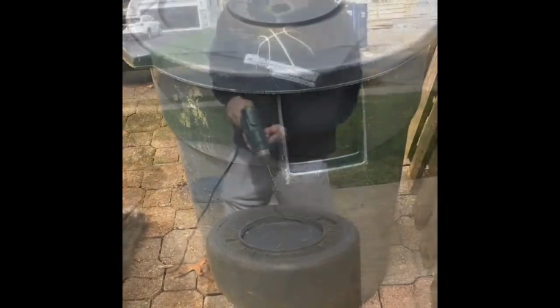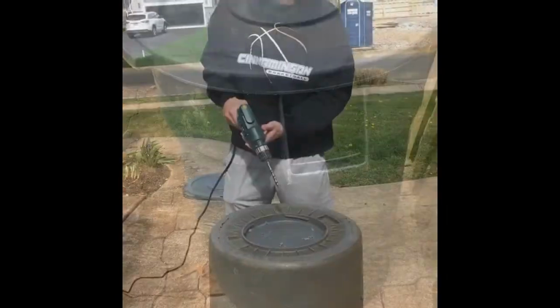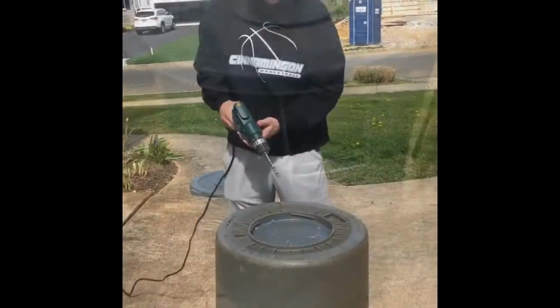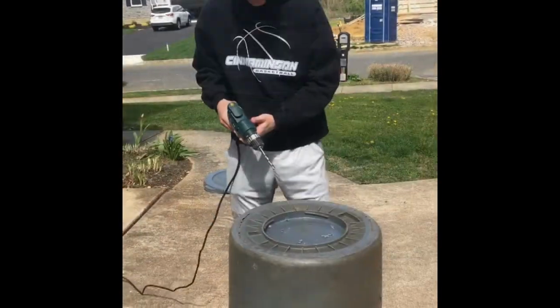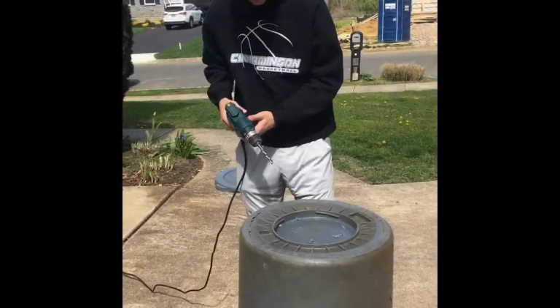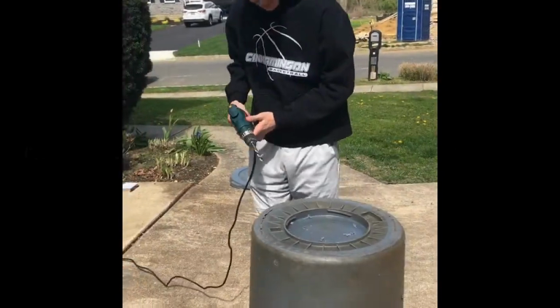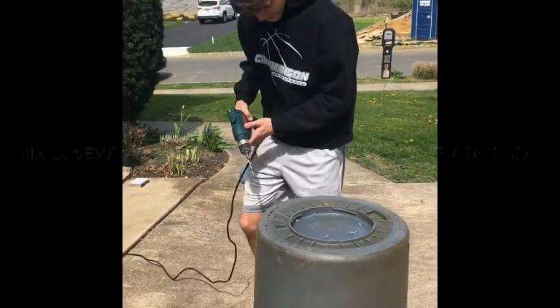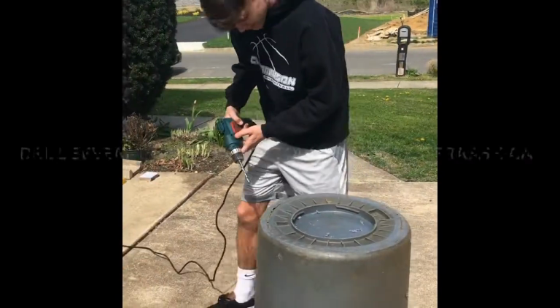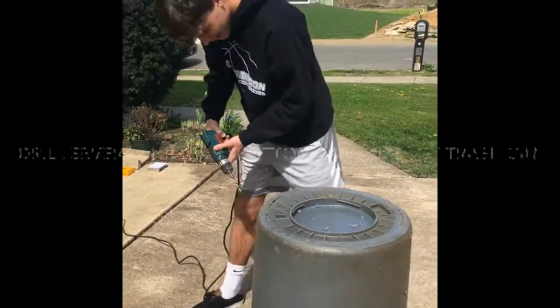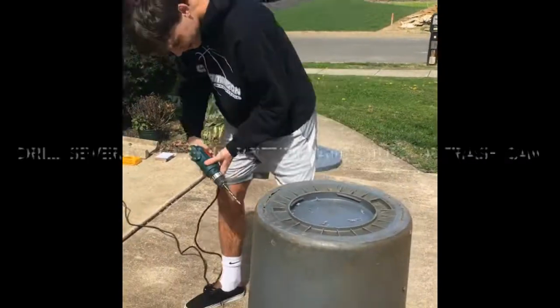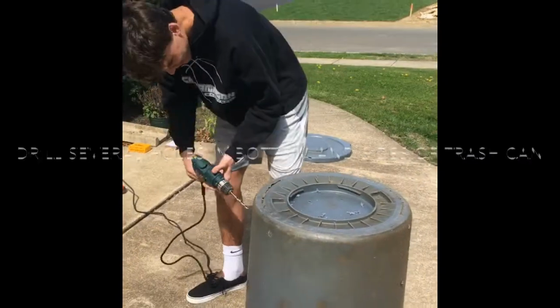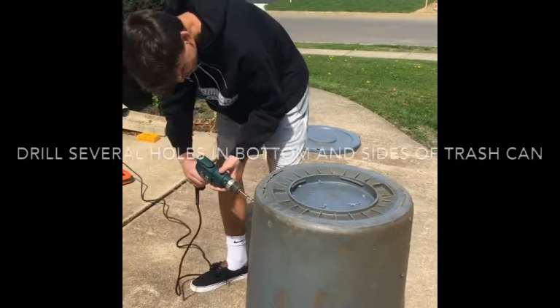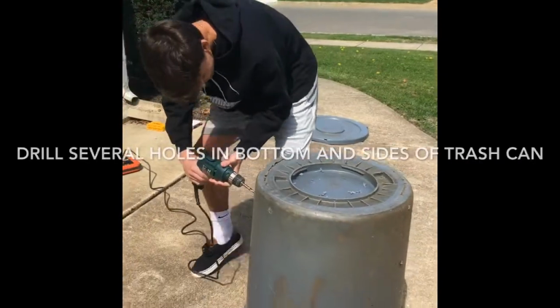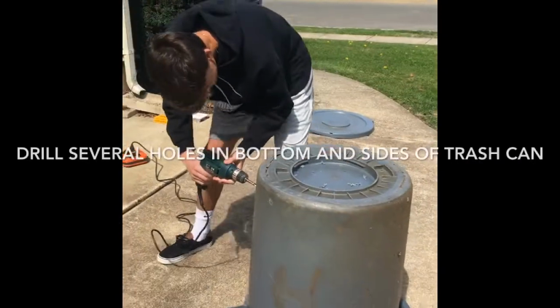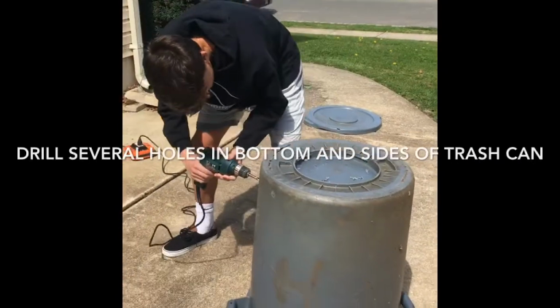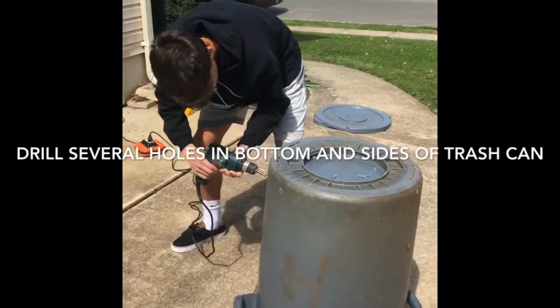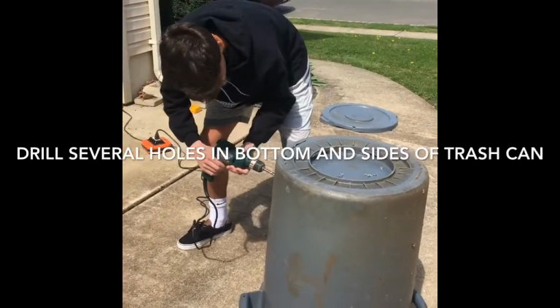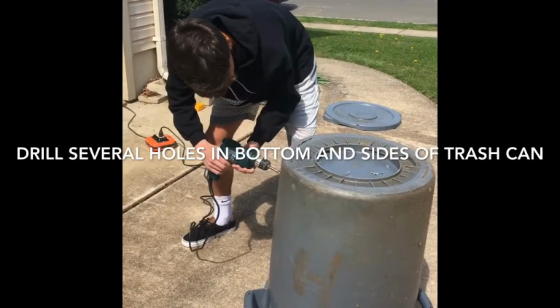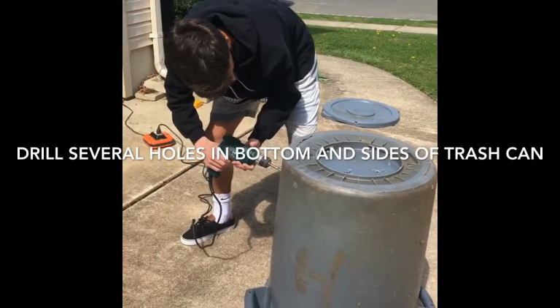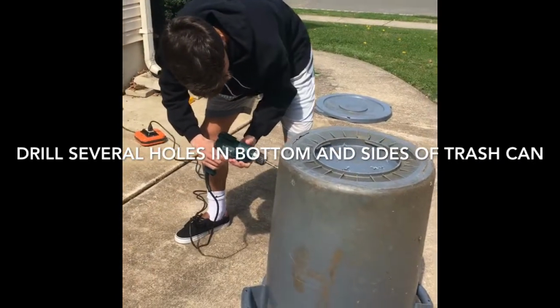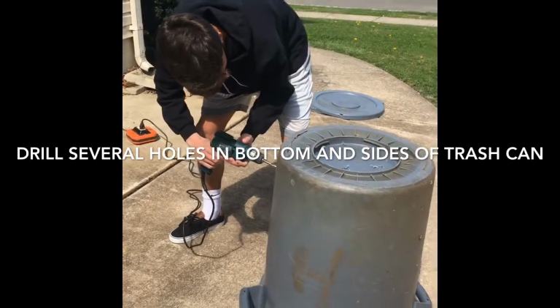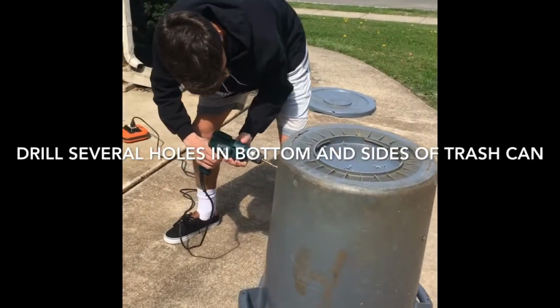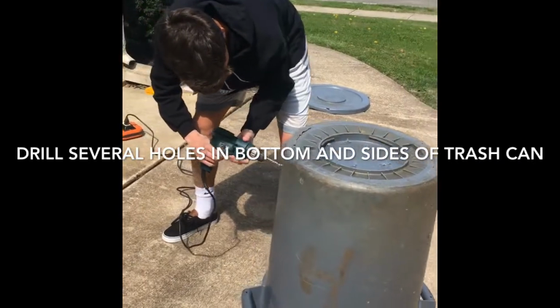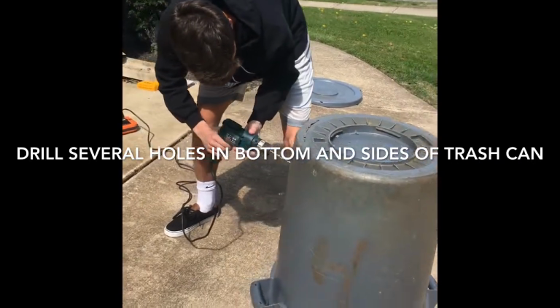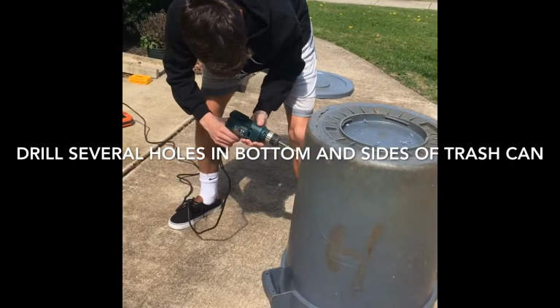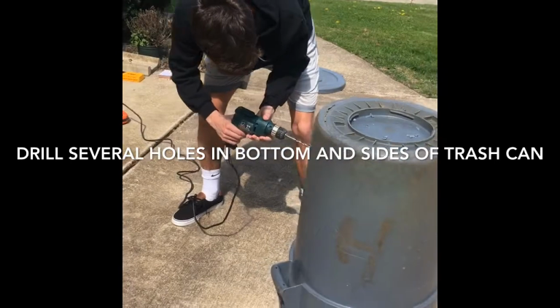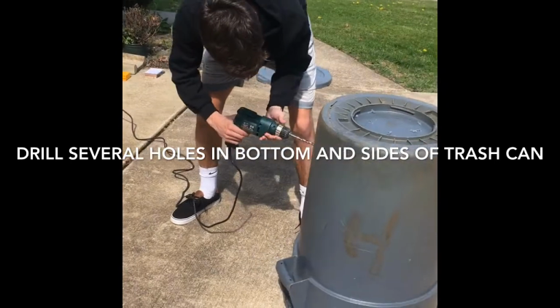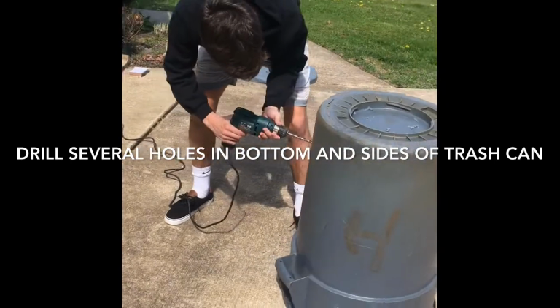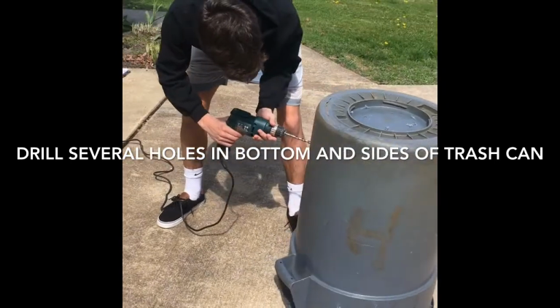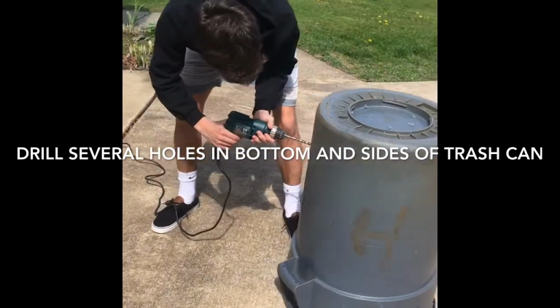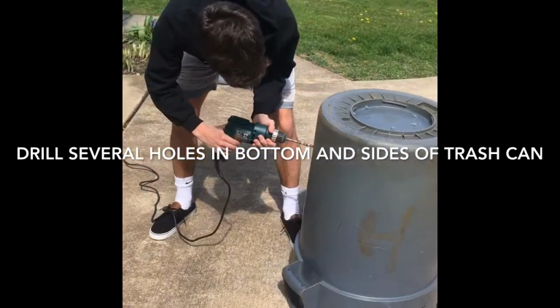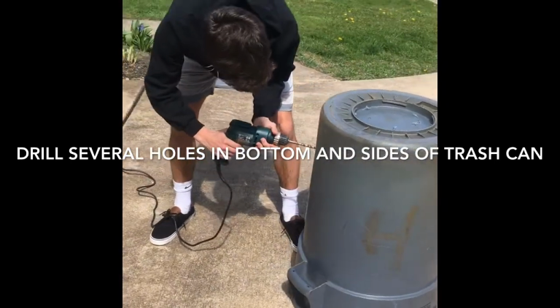We're building a compost tumbler. That one's drilling the holes.